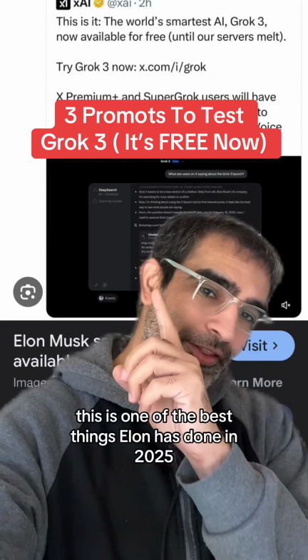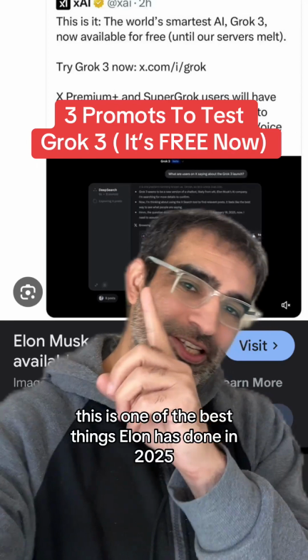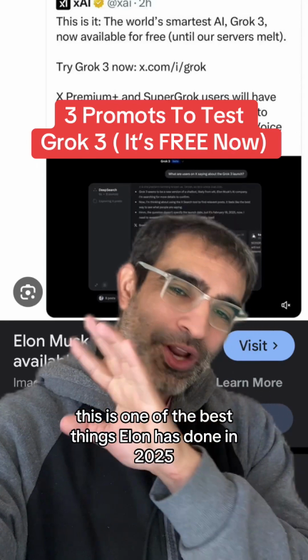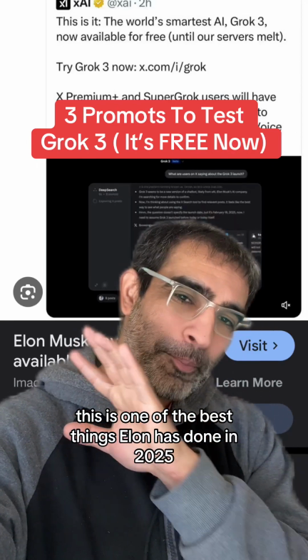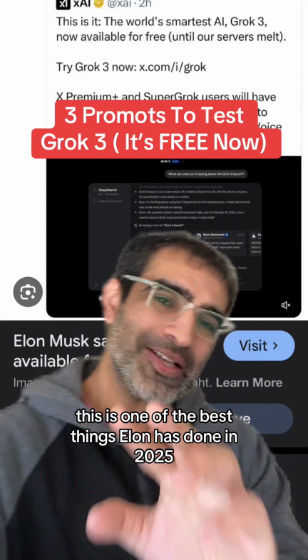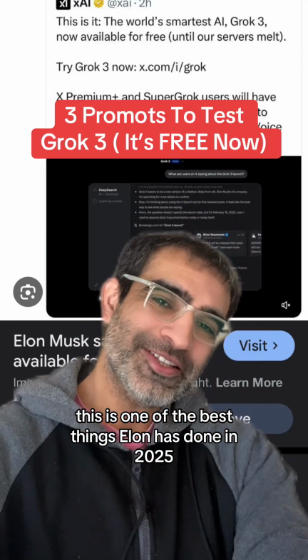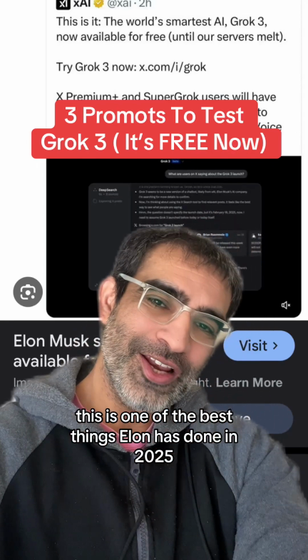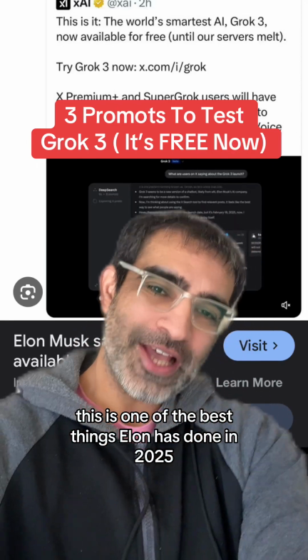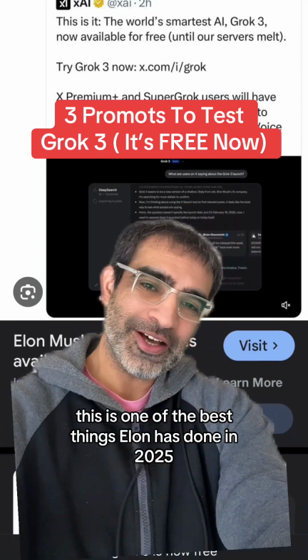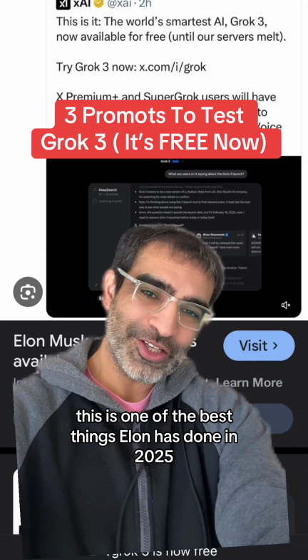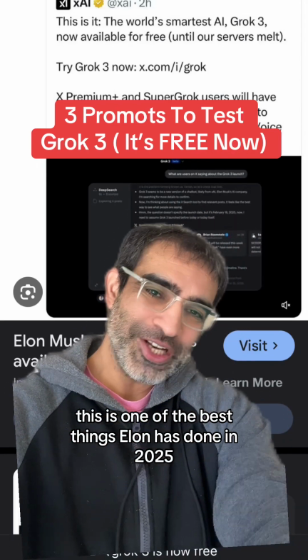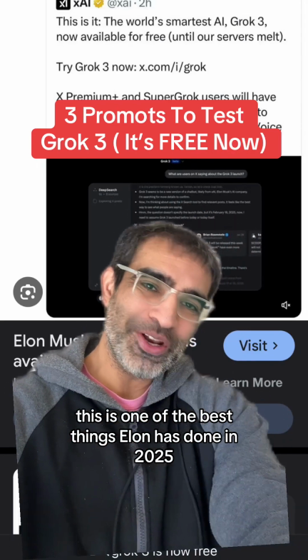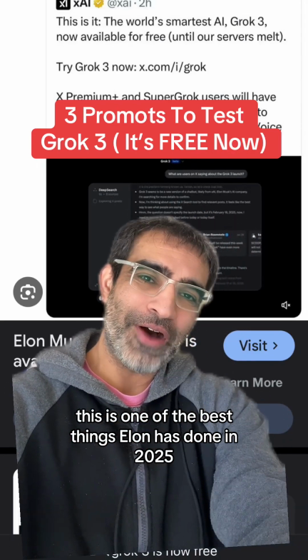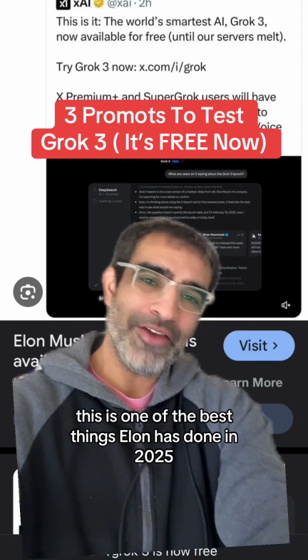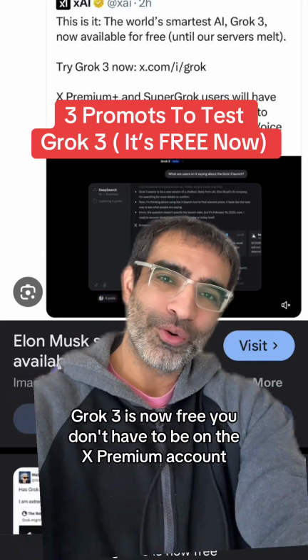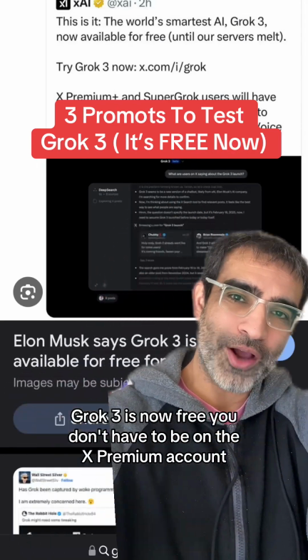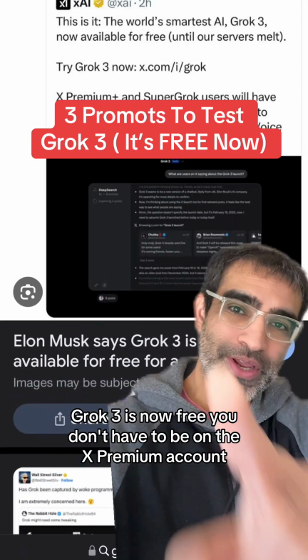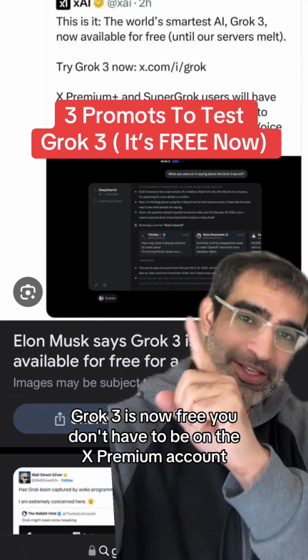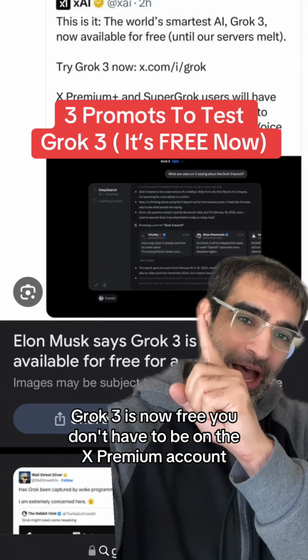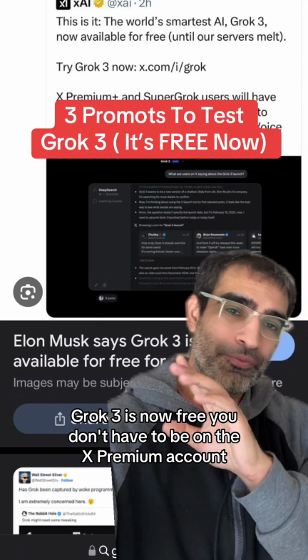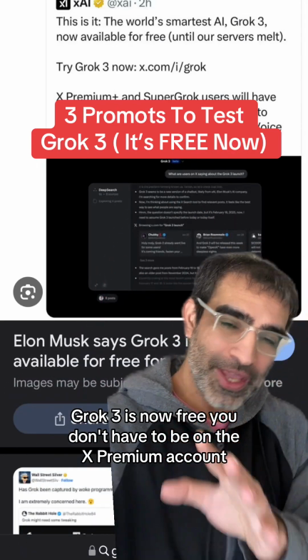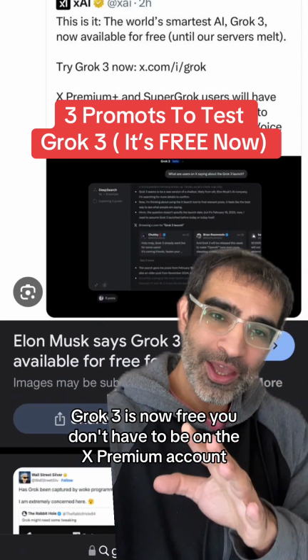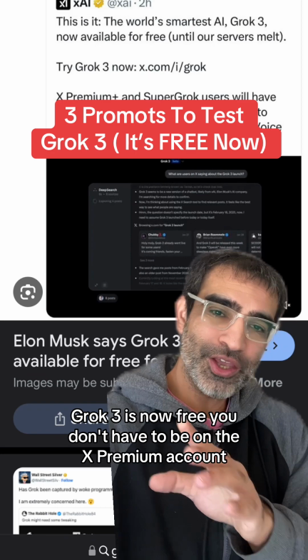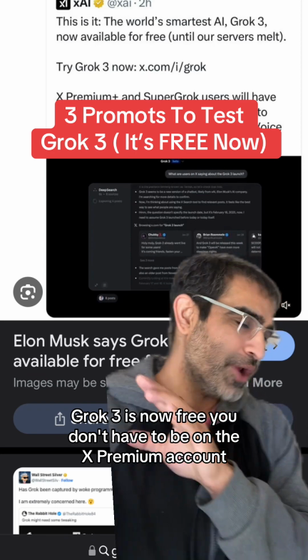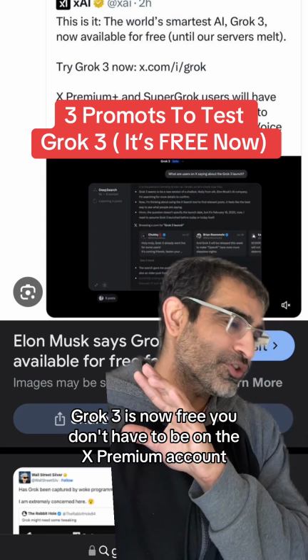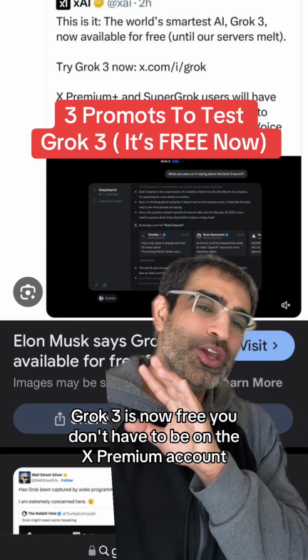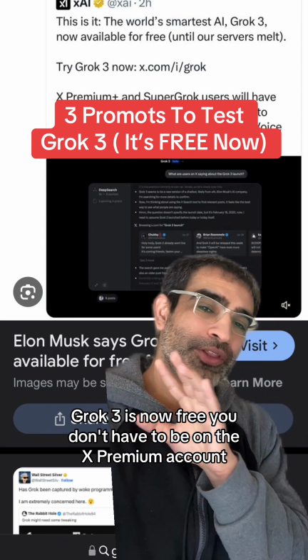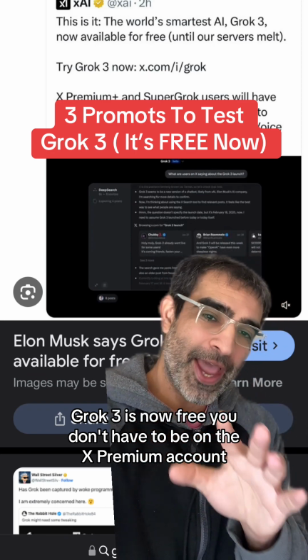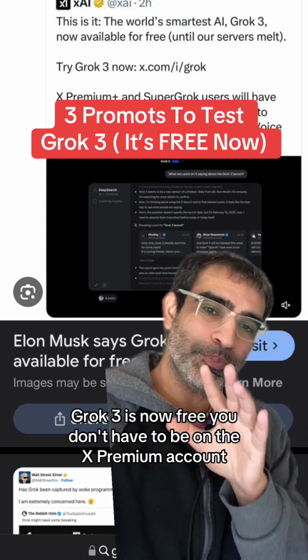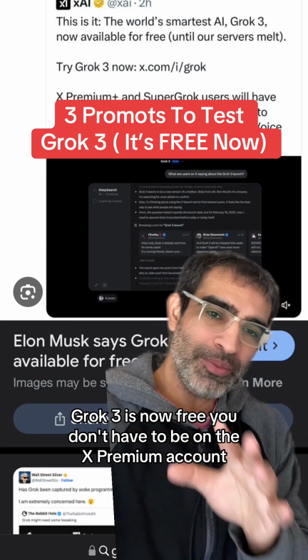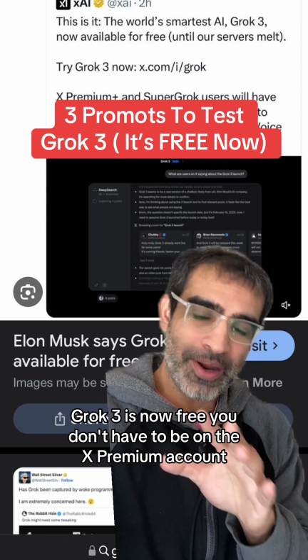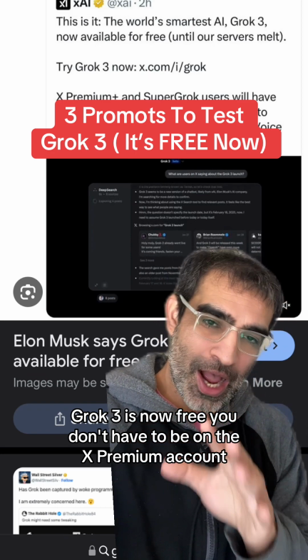This is one of the best things Elon has done in 2025. Grok3 is now free — you don't have to be on an X Premium account.